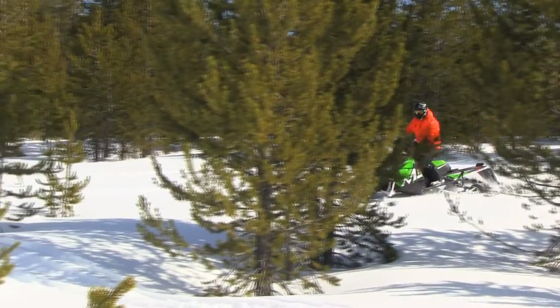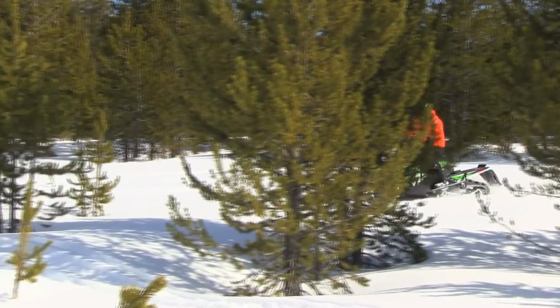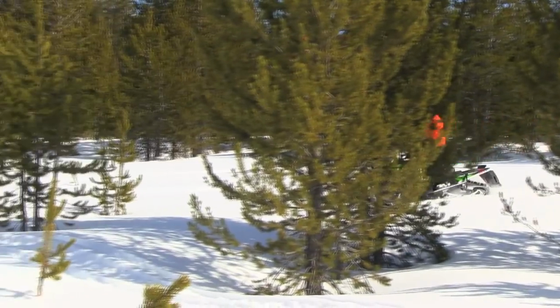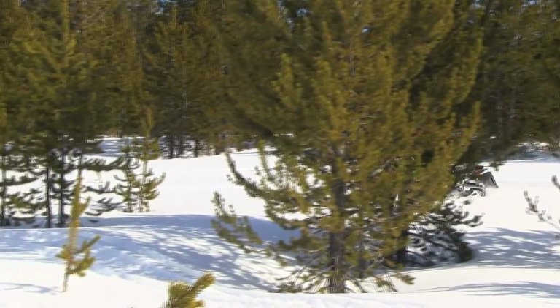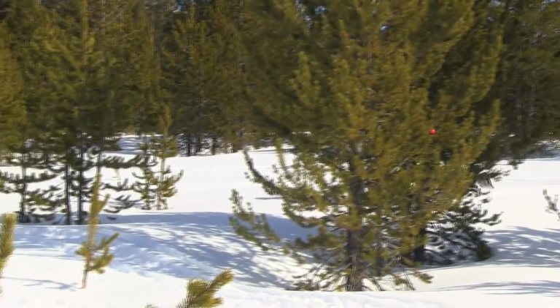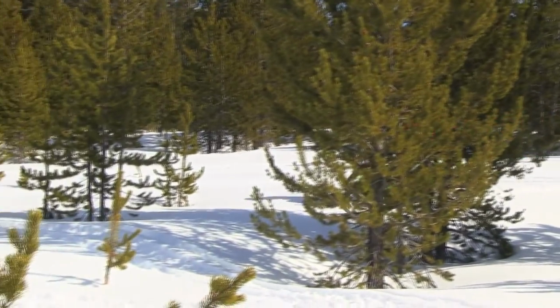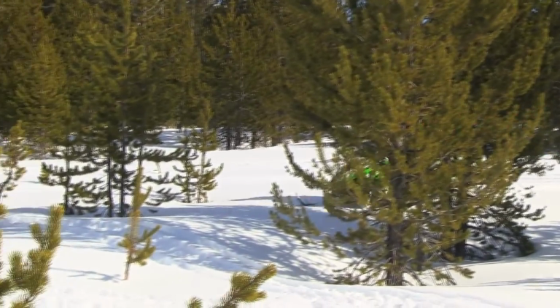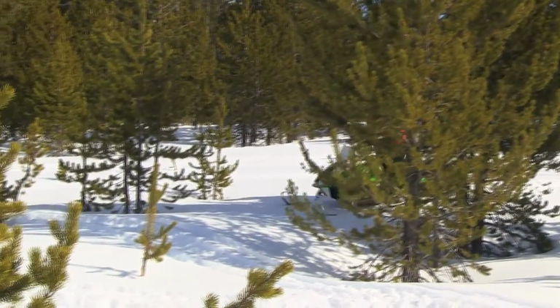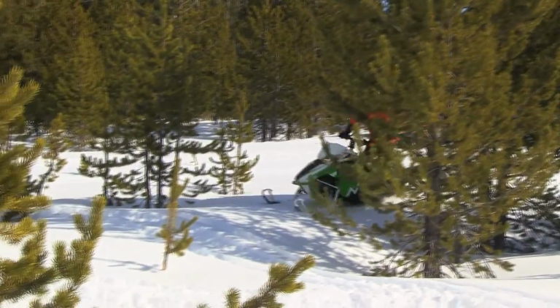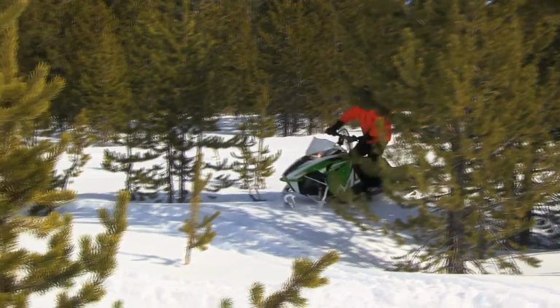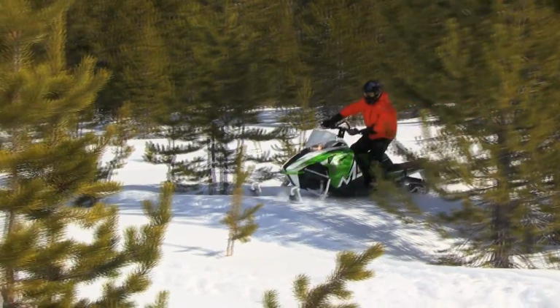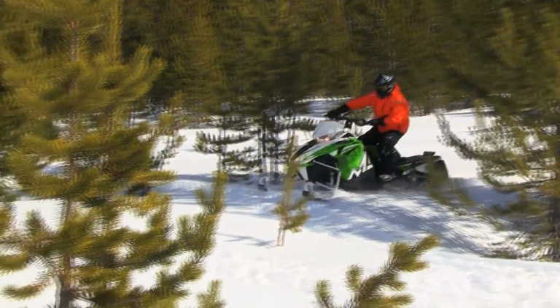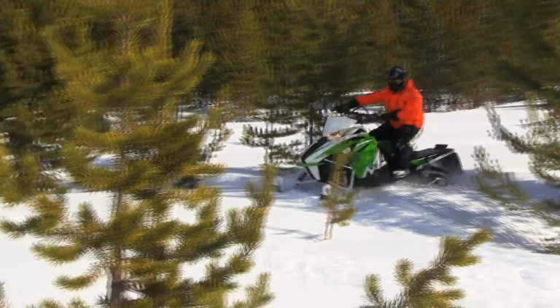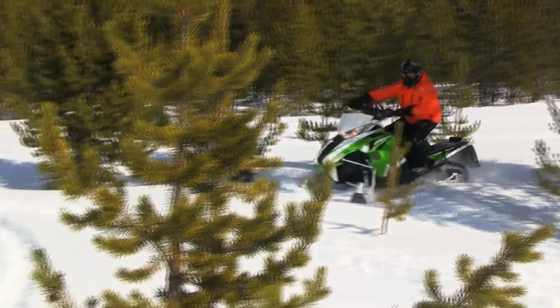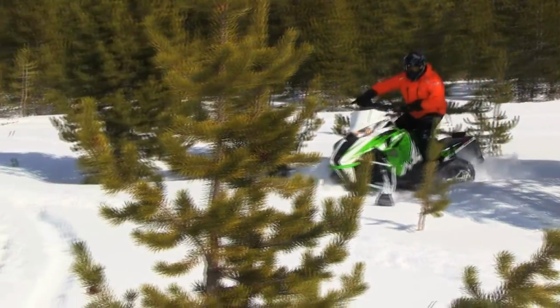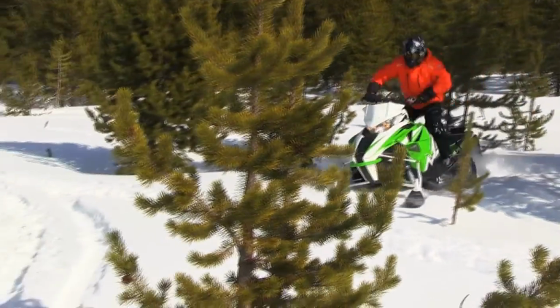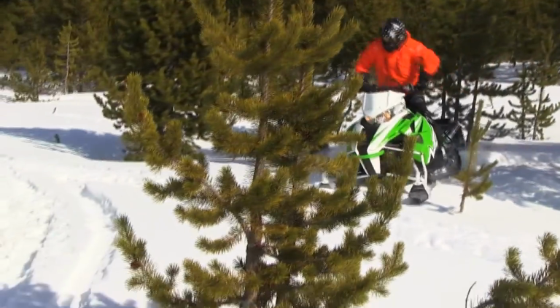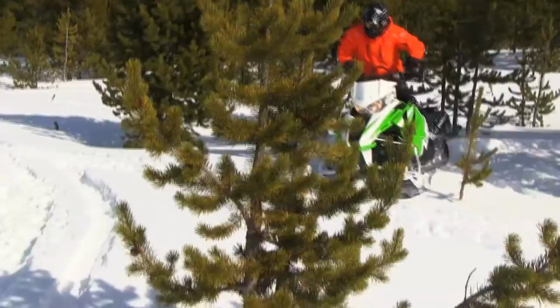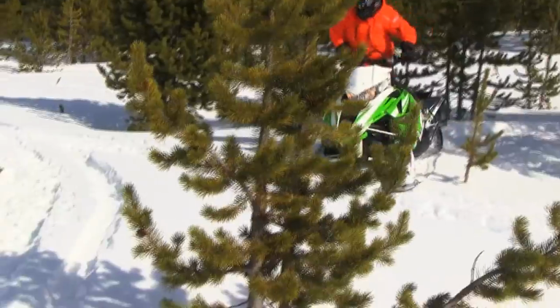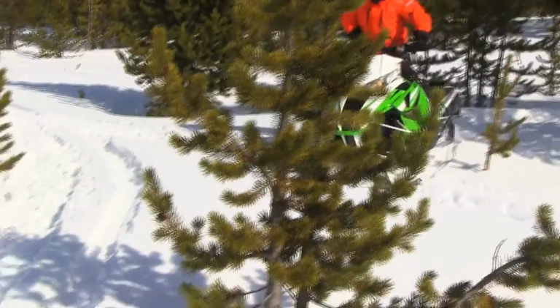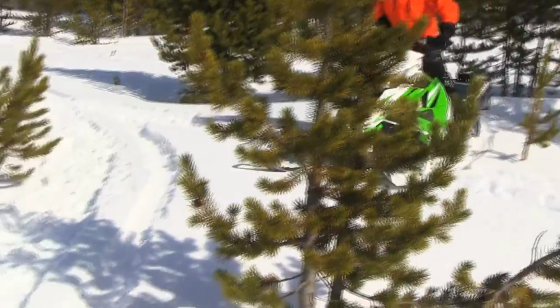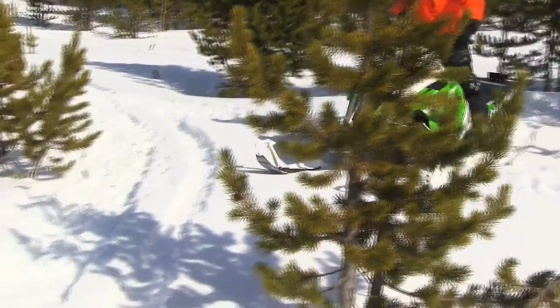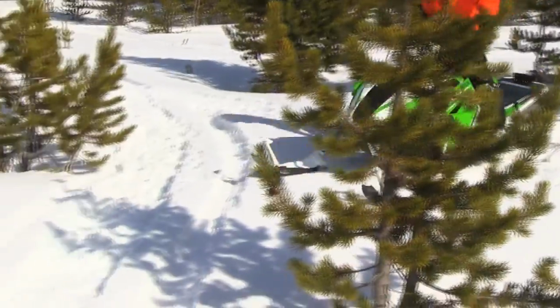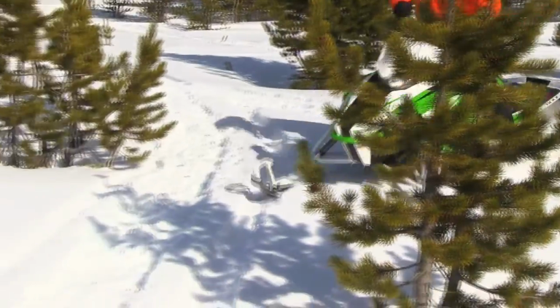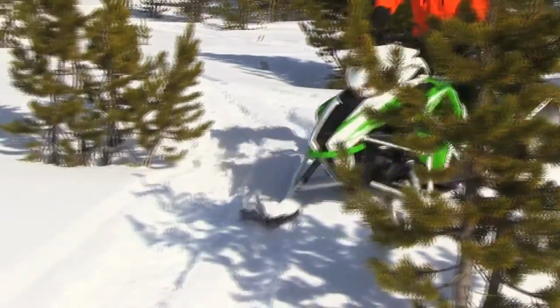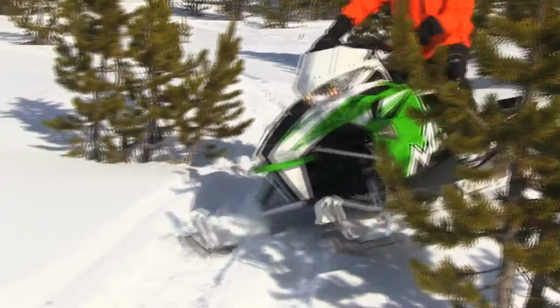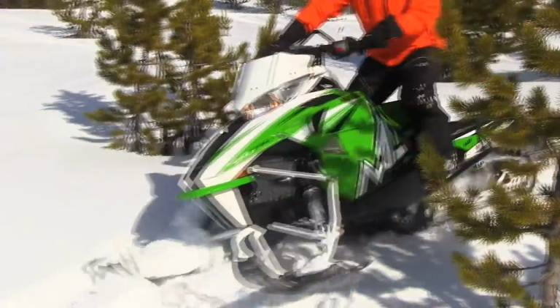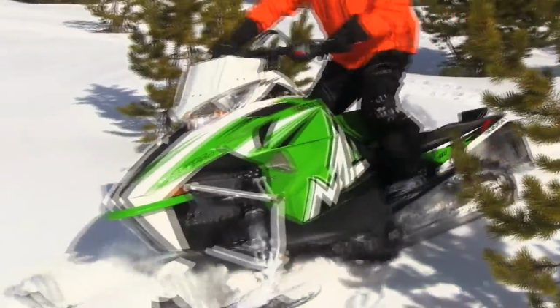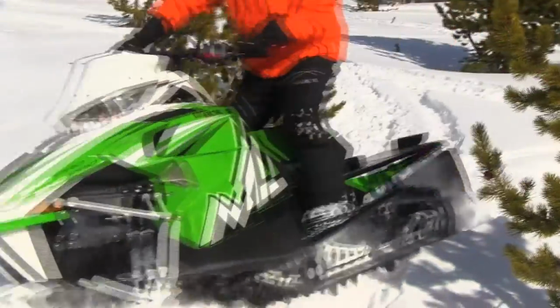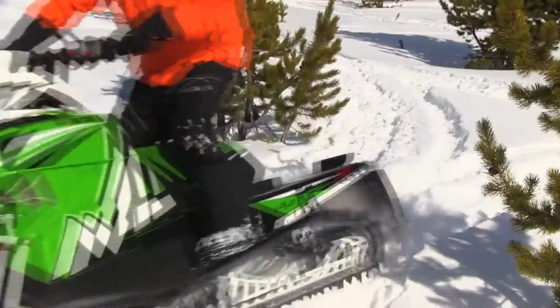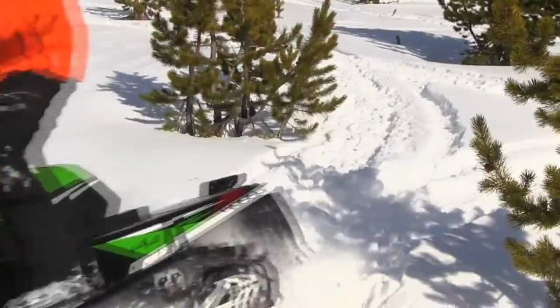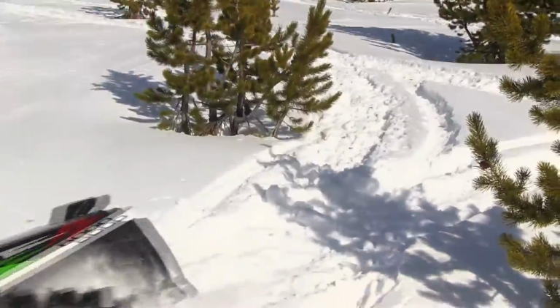The 141 is still fully capable on the trail. You'll want to put any scratchers on for the 2.6 track.